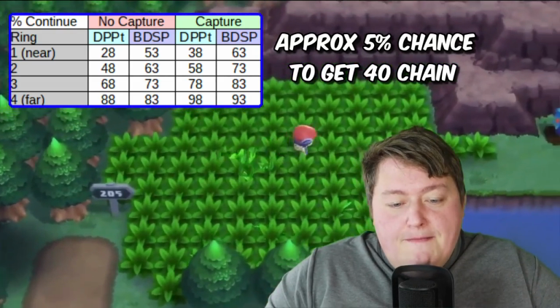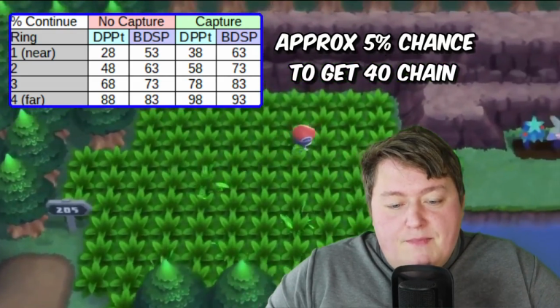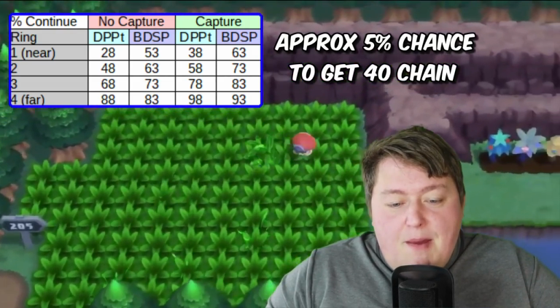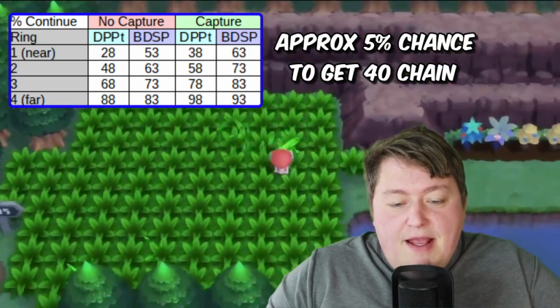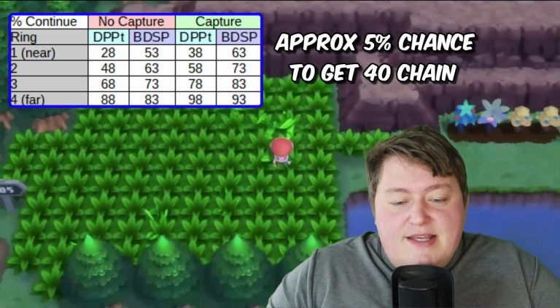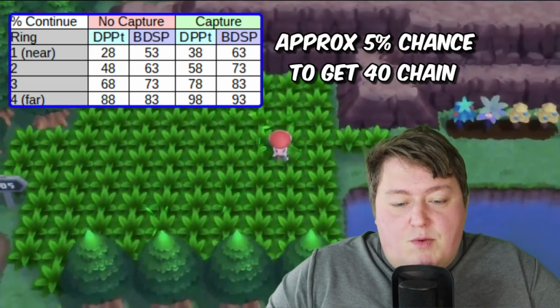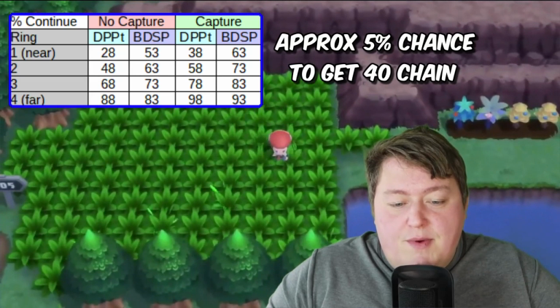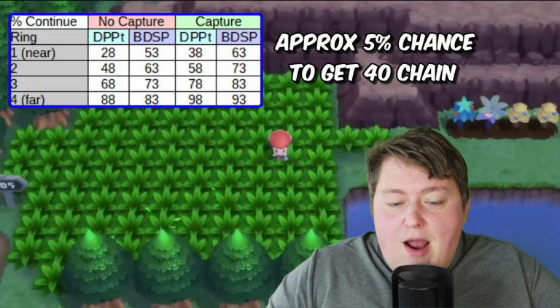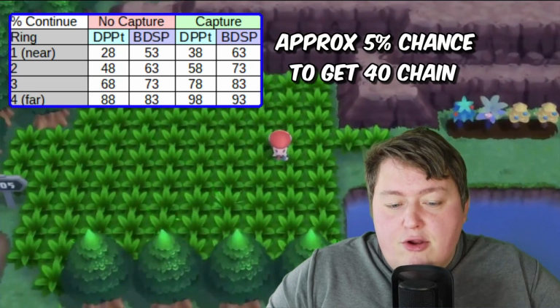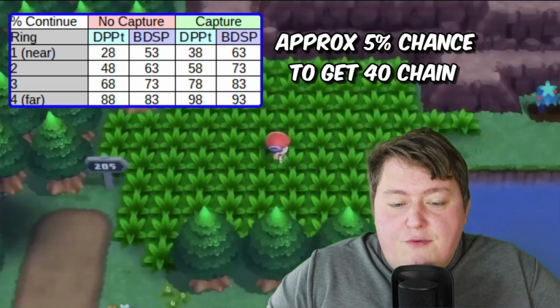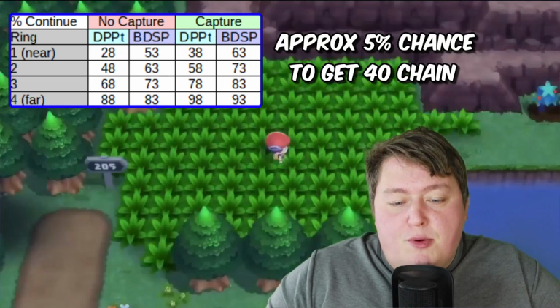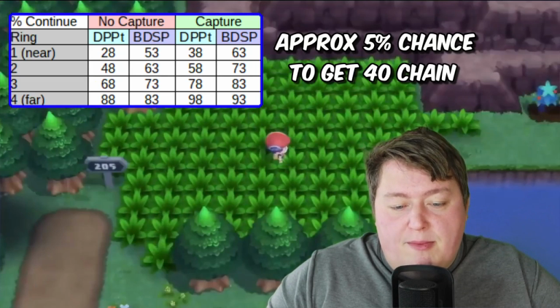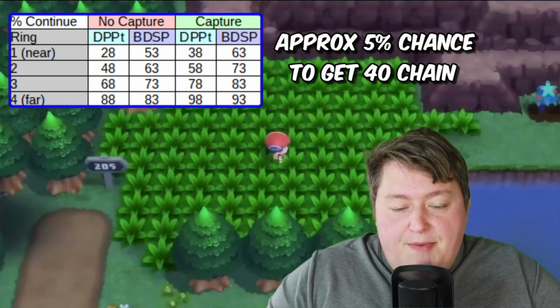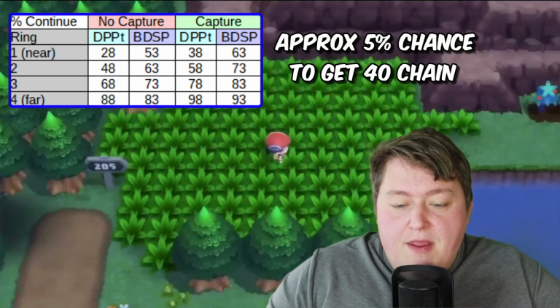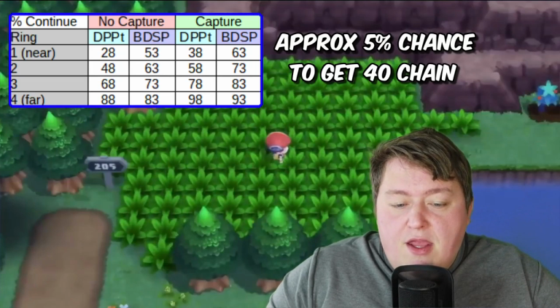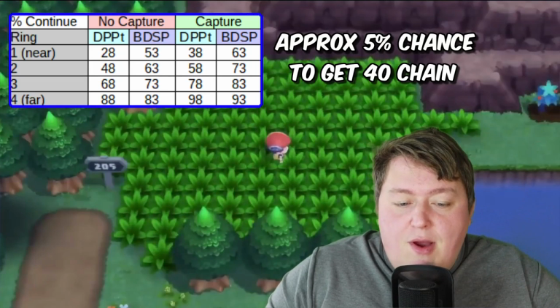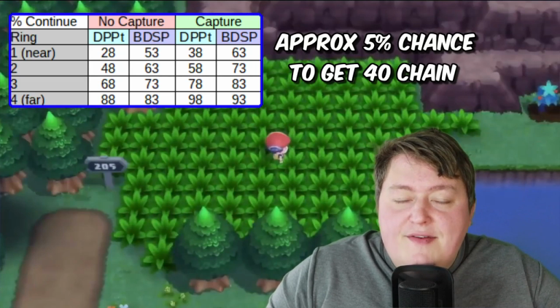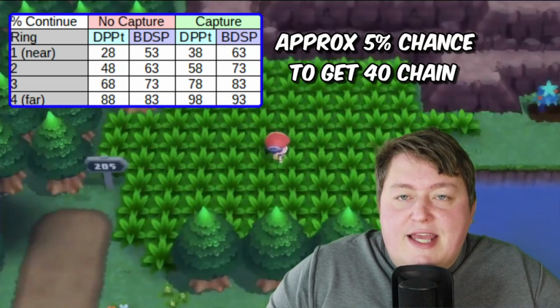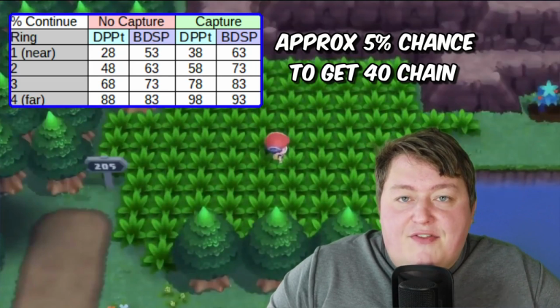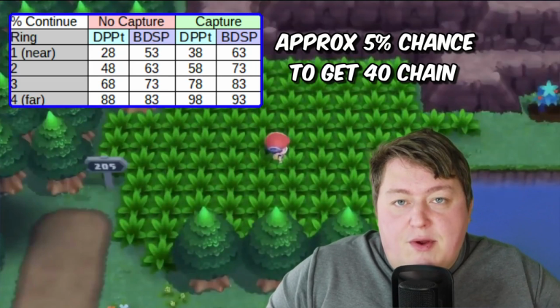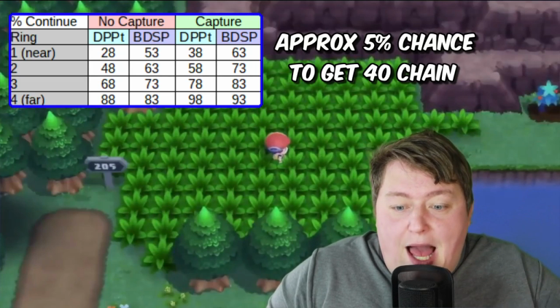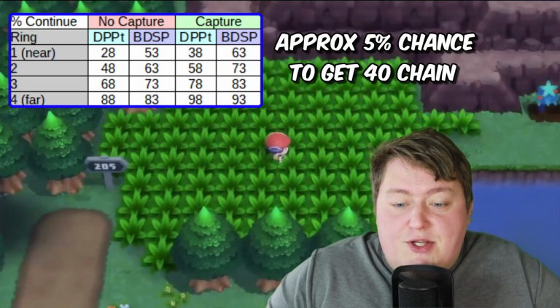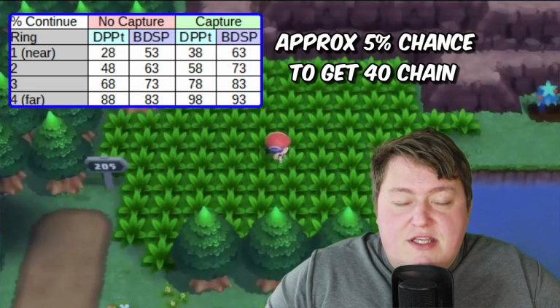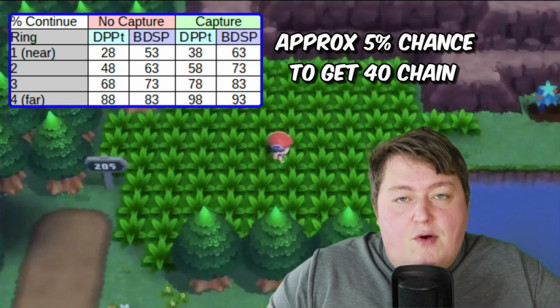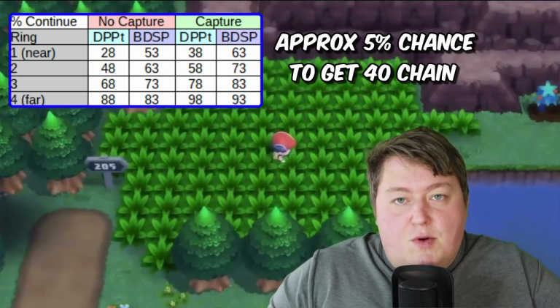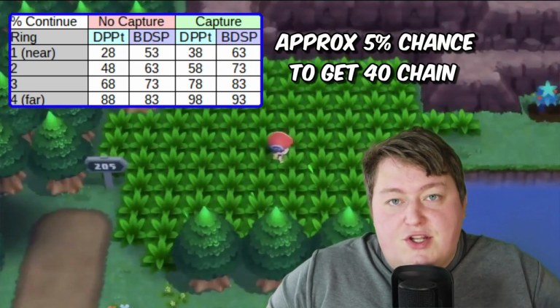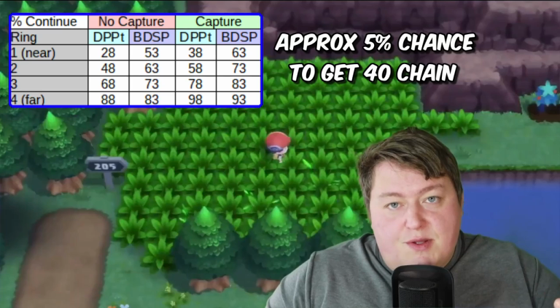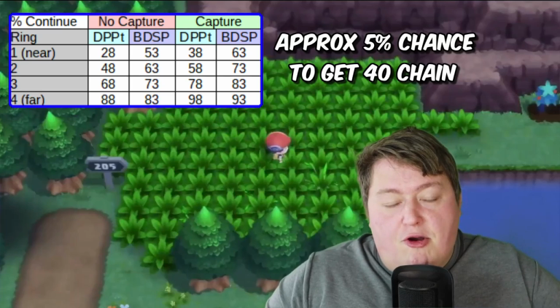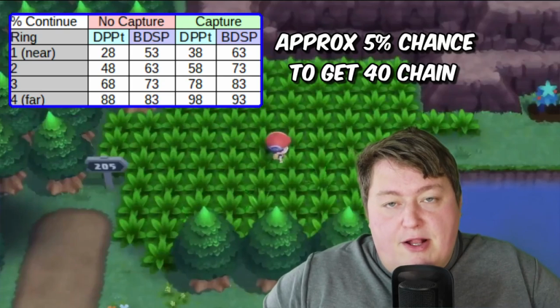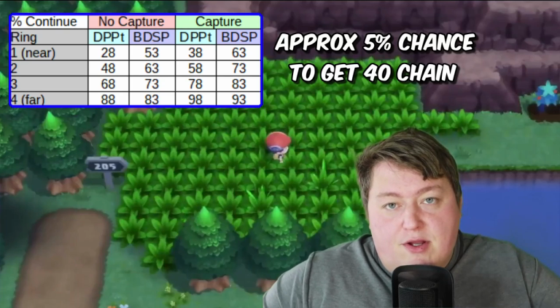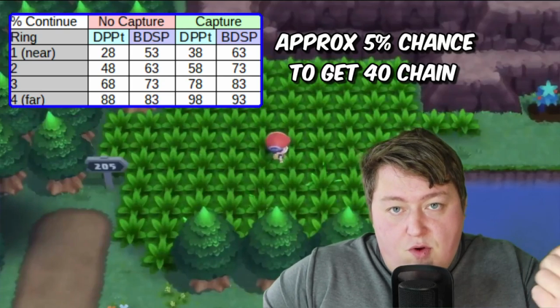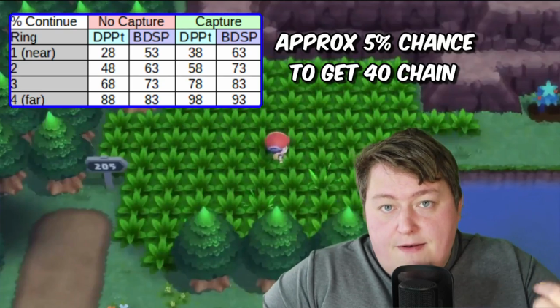You really want to use repels to make sure you don't encounter any other Pokemon along the way, and check the Pokedex to figure out what Pokemon are in the area. If you want a specific target, you need to make sure that Pokemon is in that area and accessible through this method. When you encounter your first Pokemon, you have three options: you can run, KO it, or catch it.